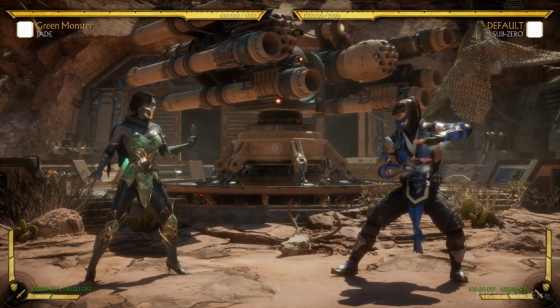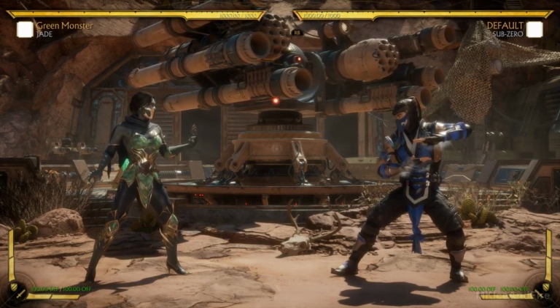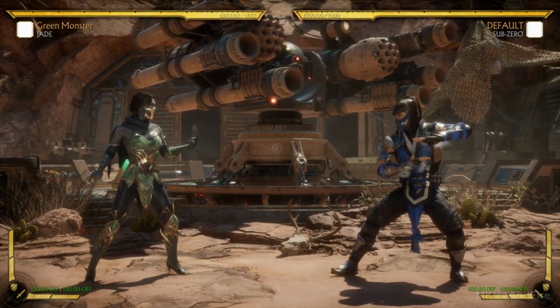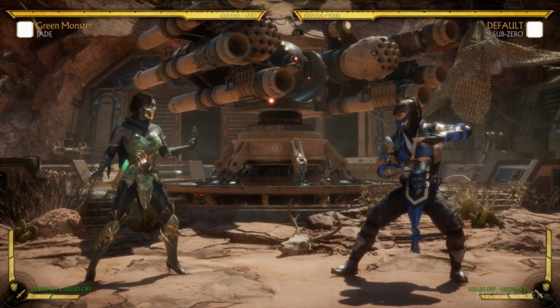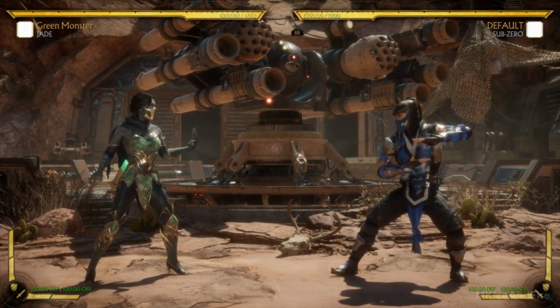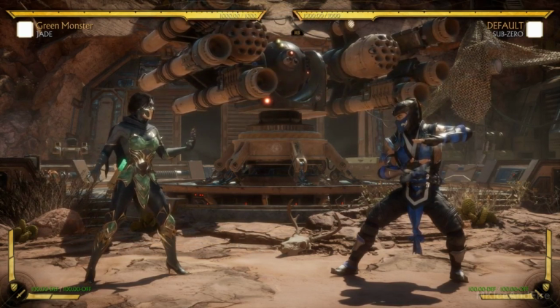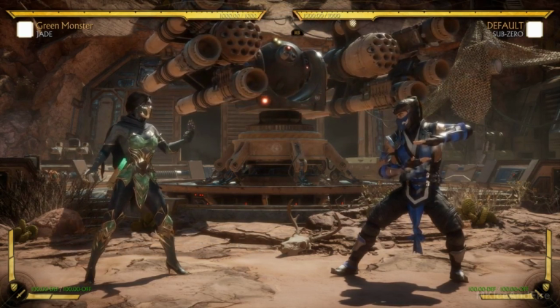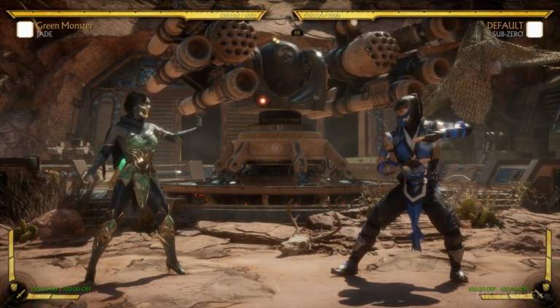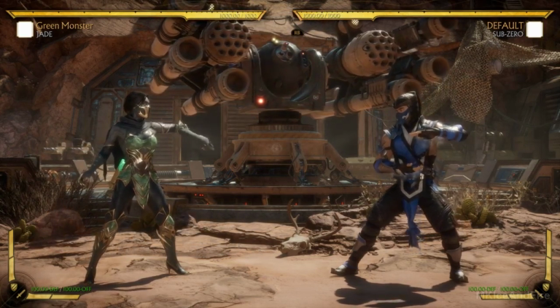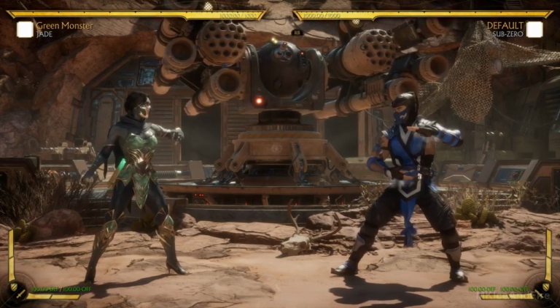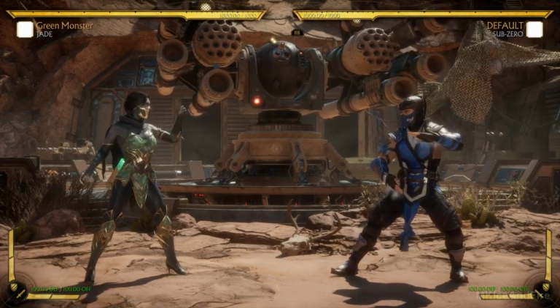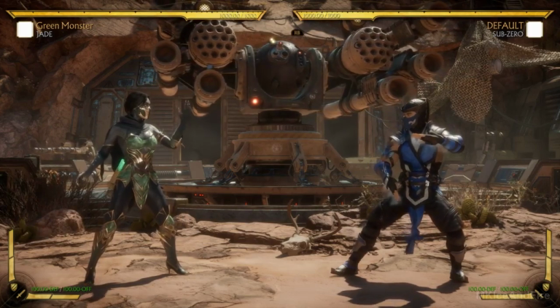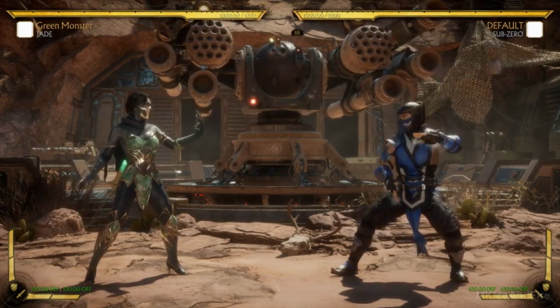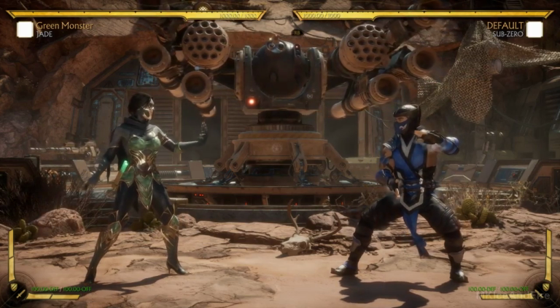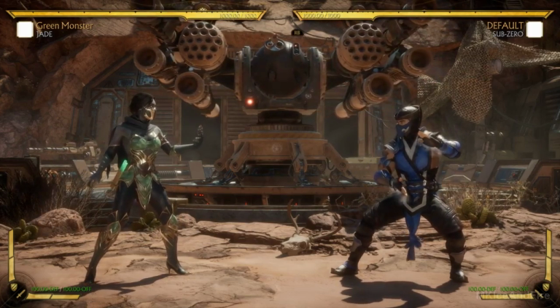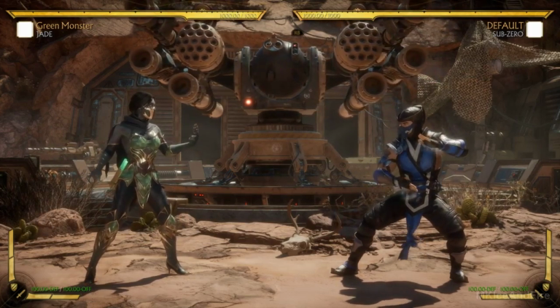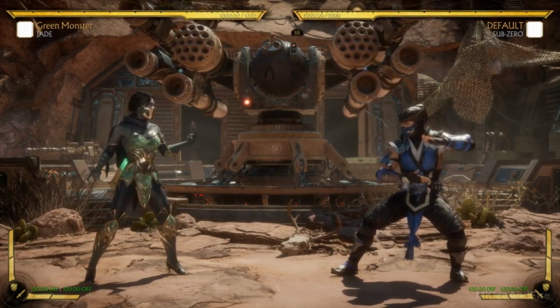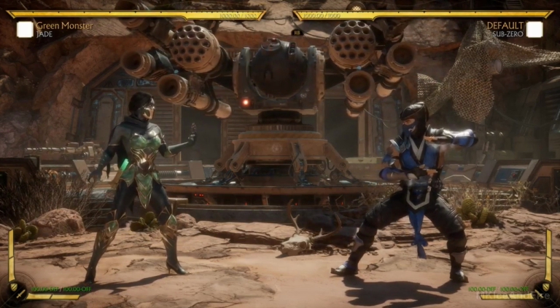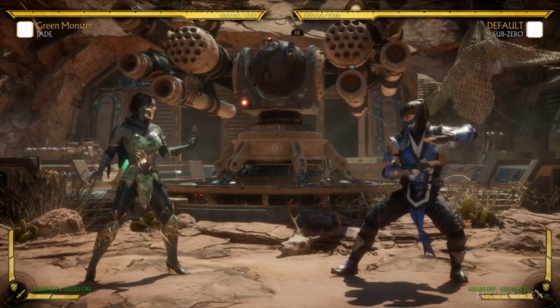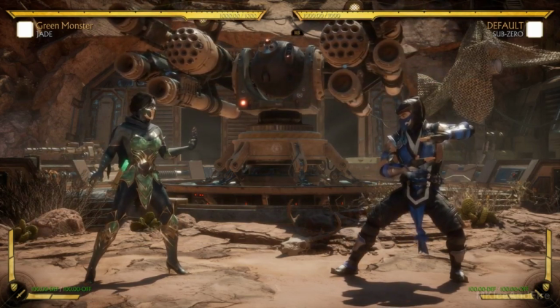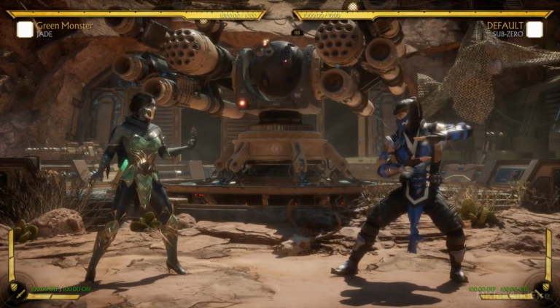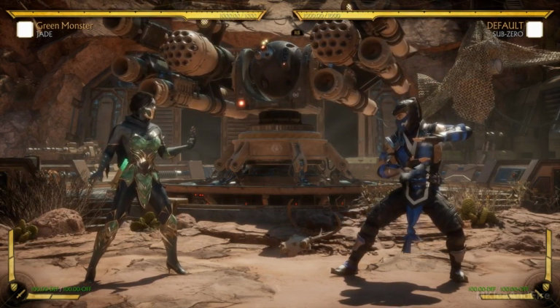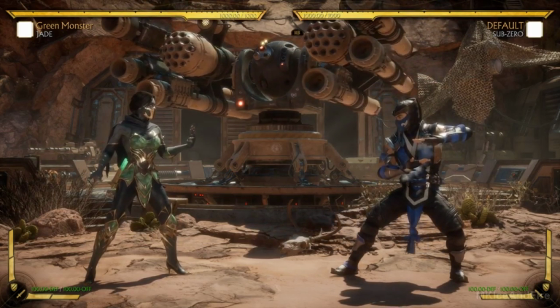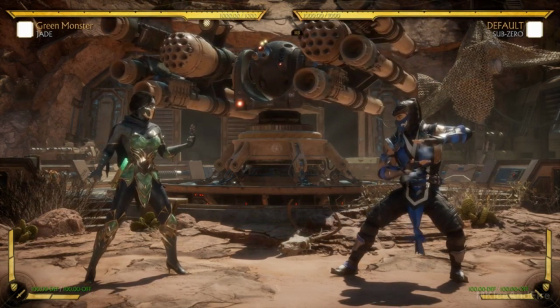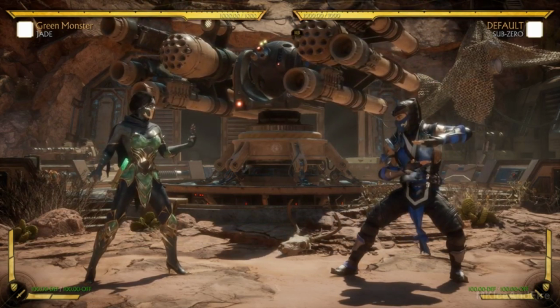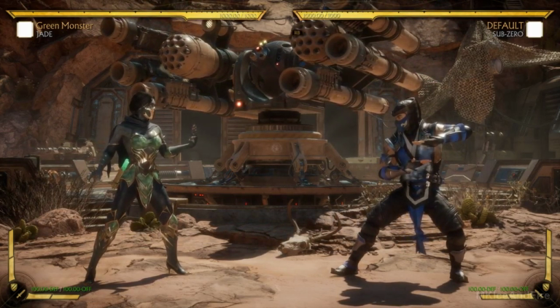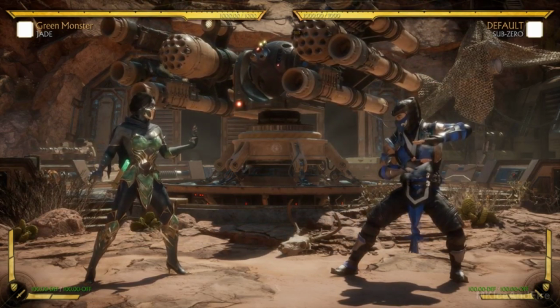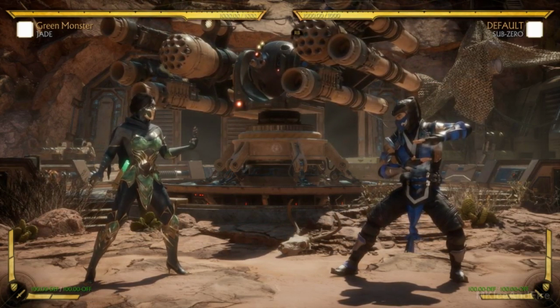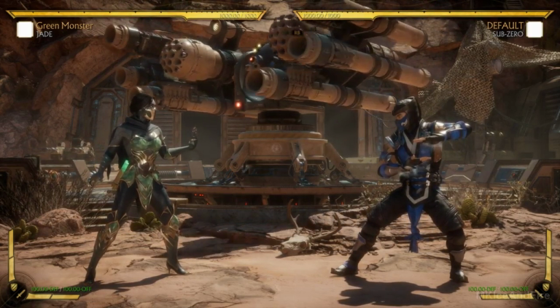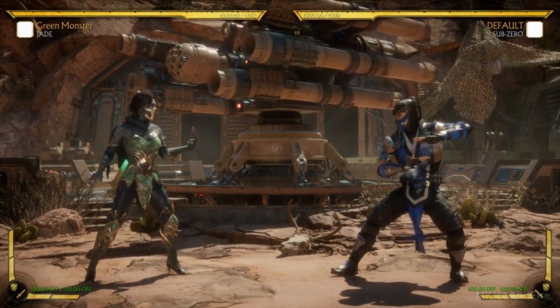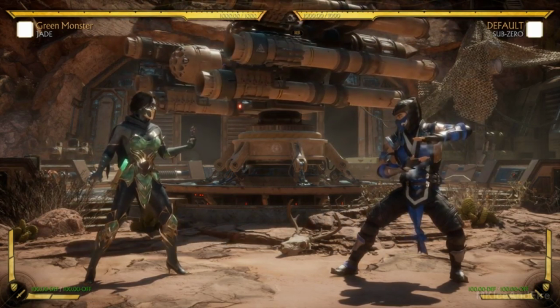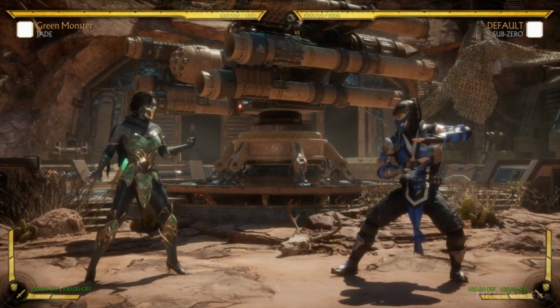True story — I actually accidentally hit Eren using a Japanese wall scroll rolled up, pretending to do one of her normals. I accidentally hit him in the QA lab.